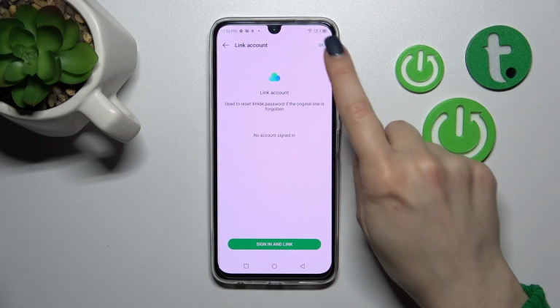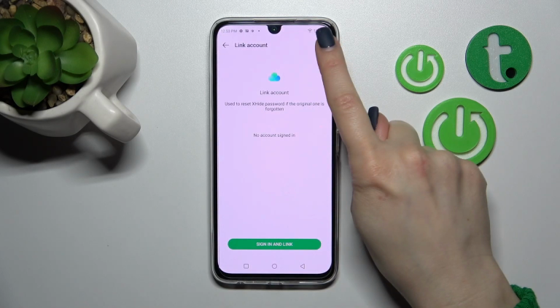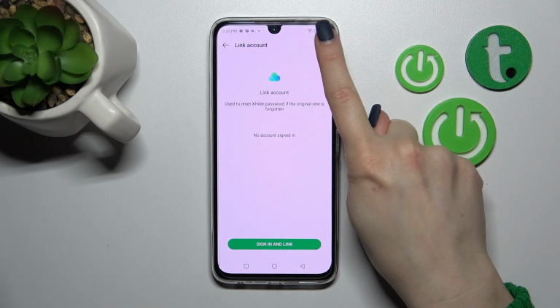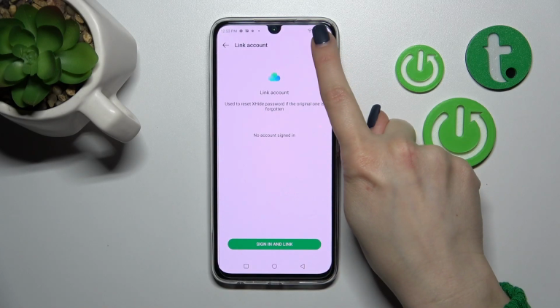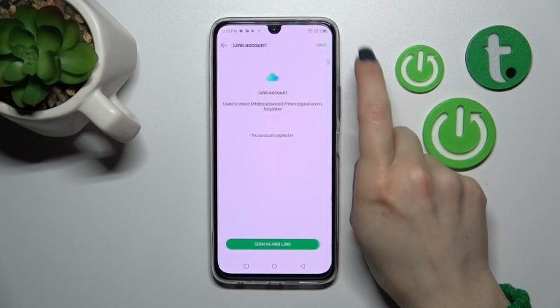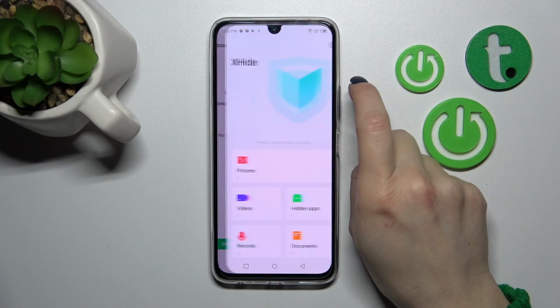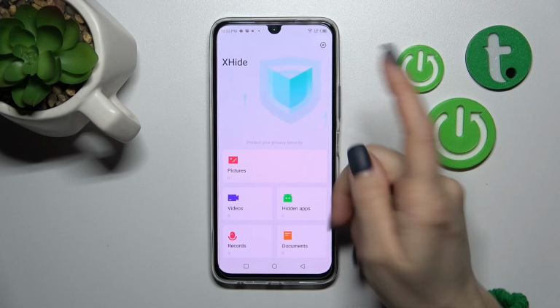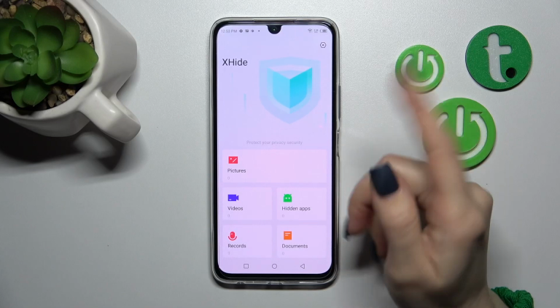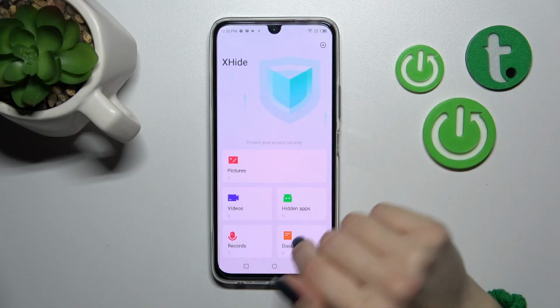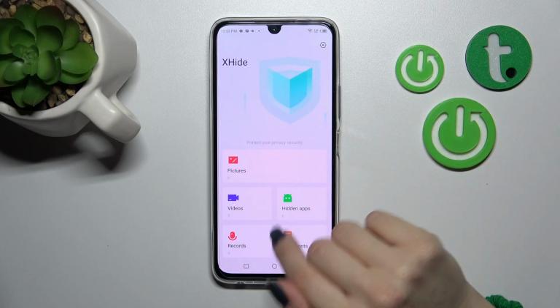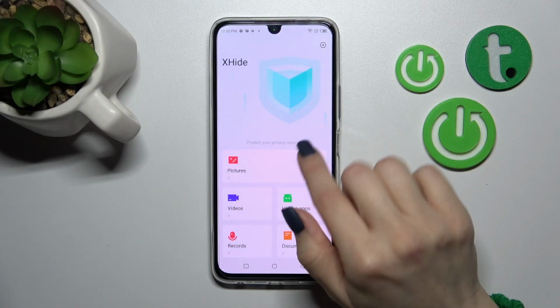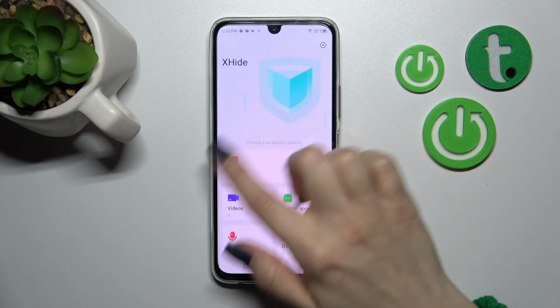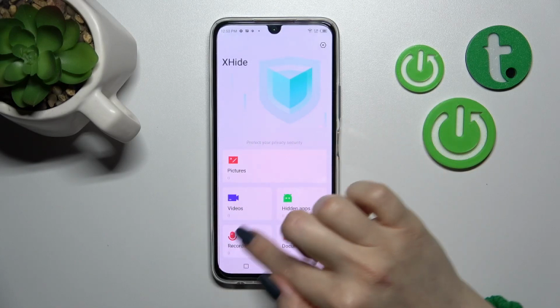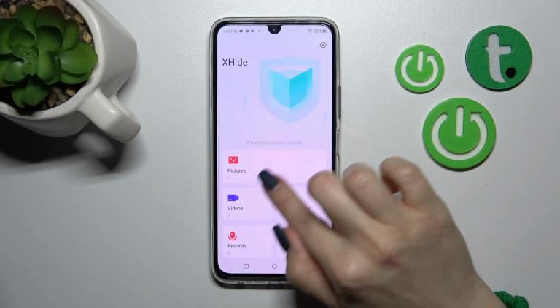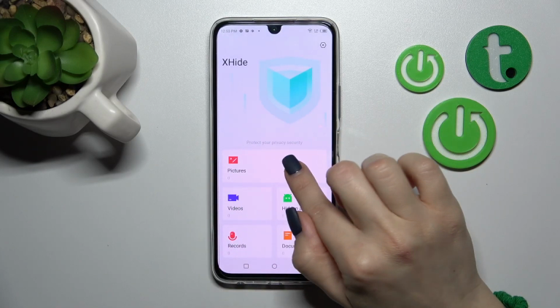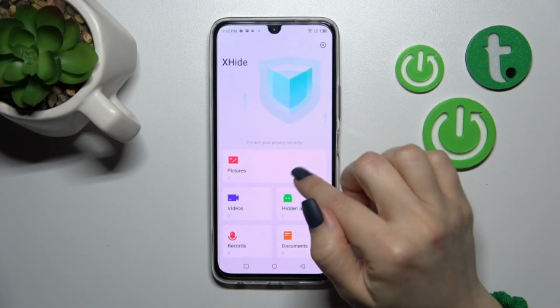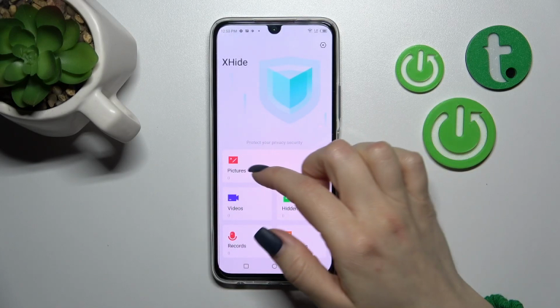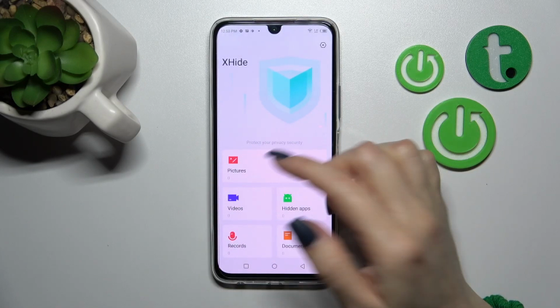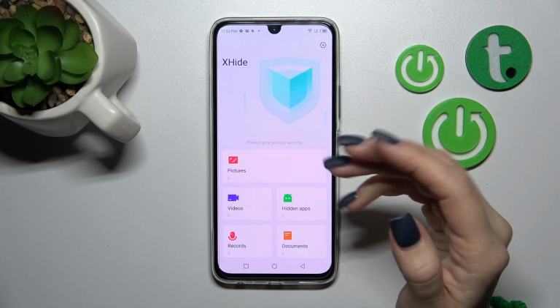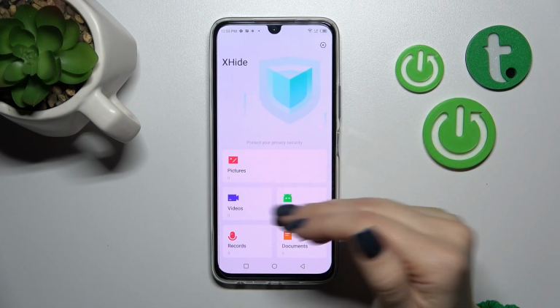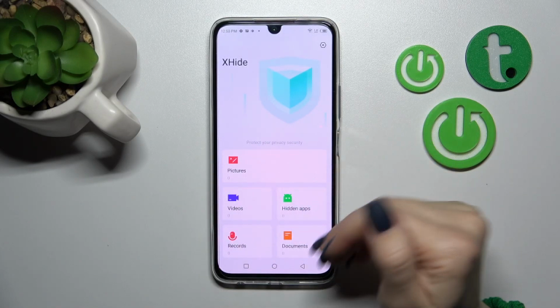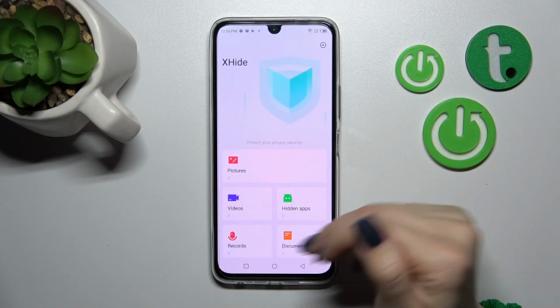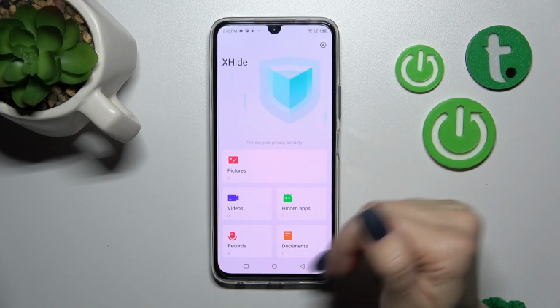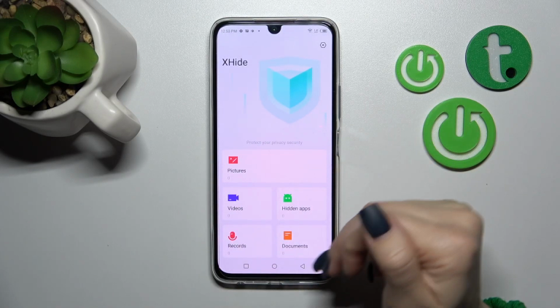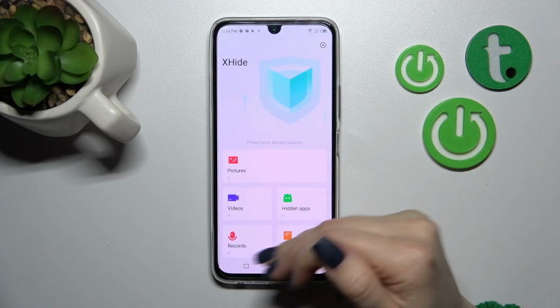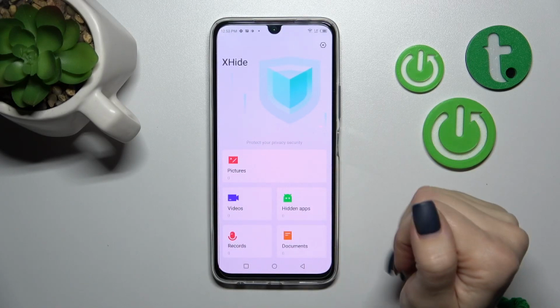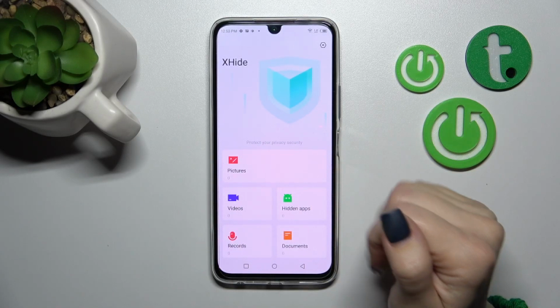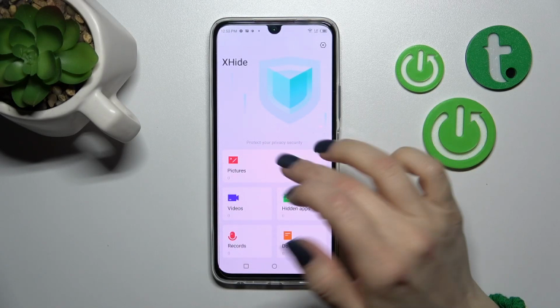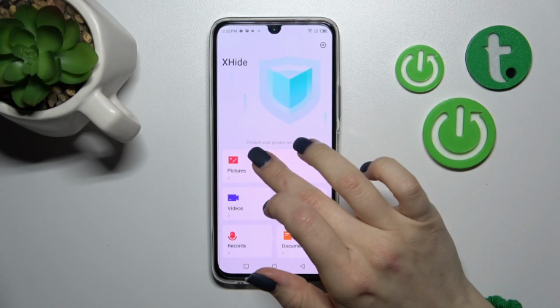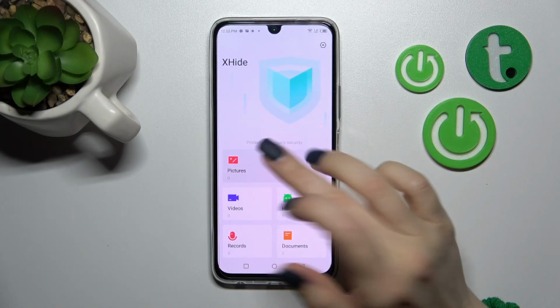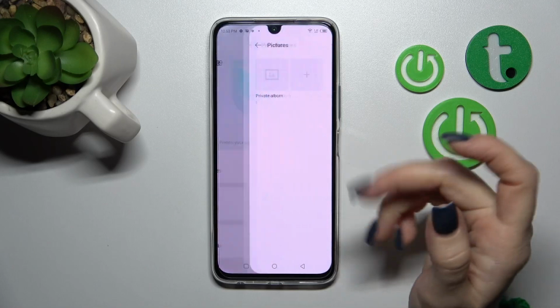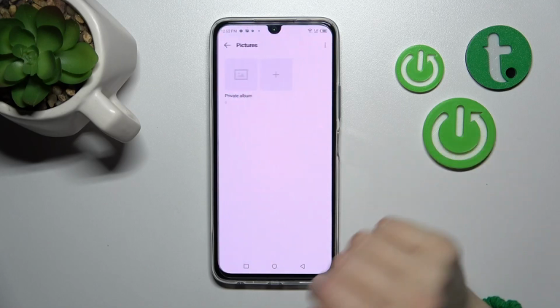You can skip it or just log in and you'll see here the sections: pictures, videos, hidden apps, records, and documentations.